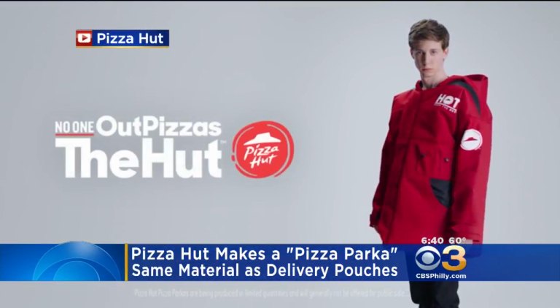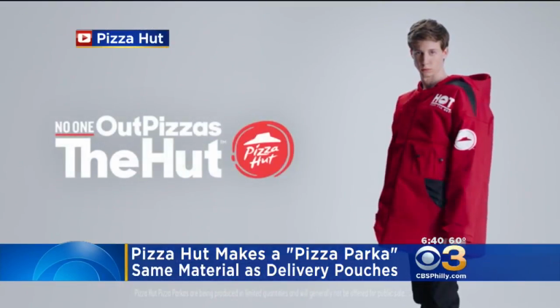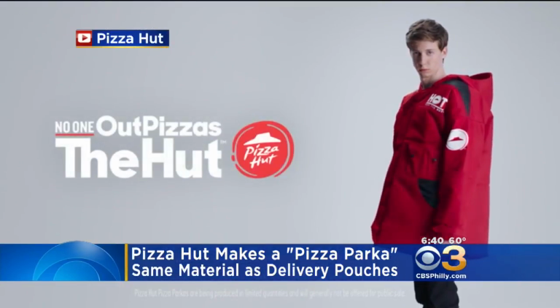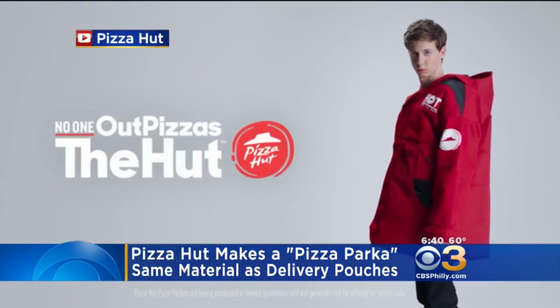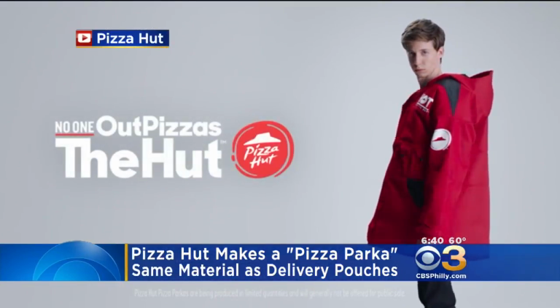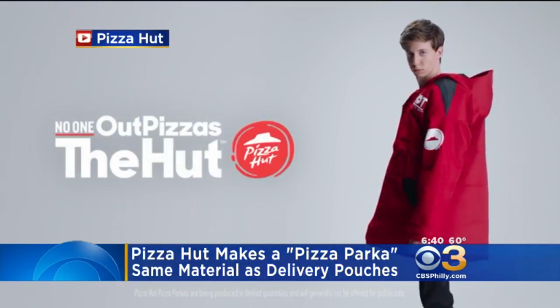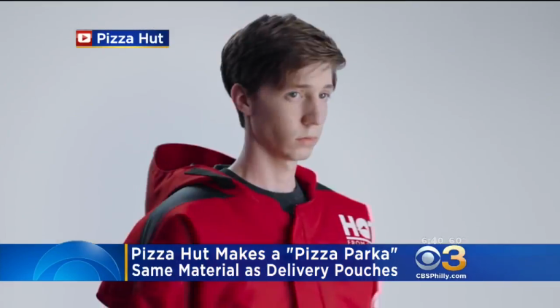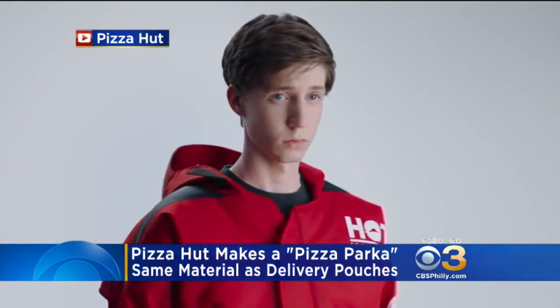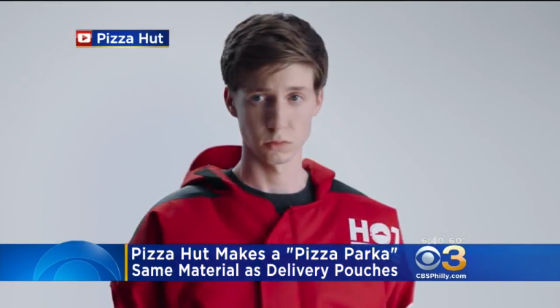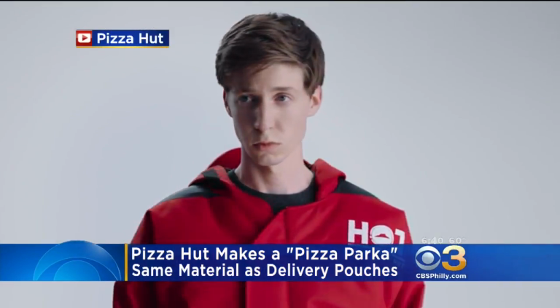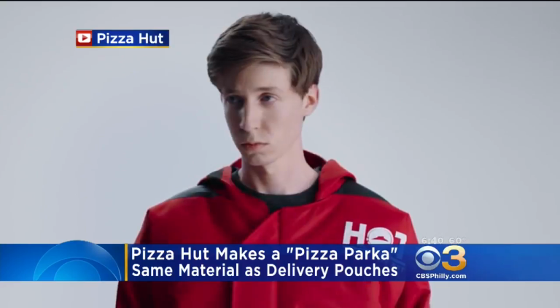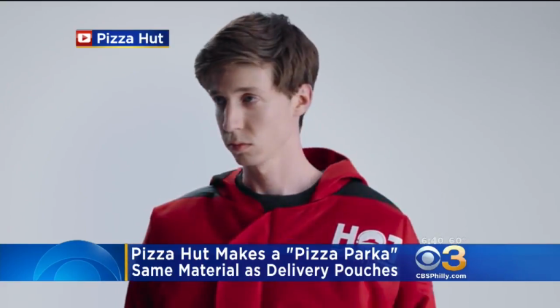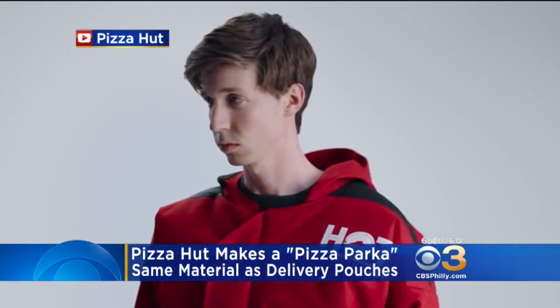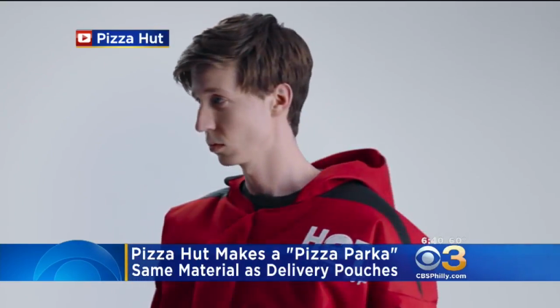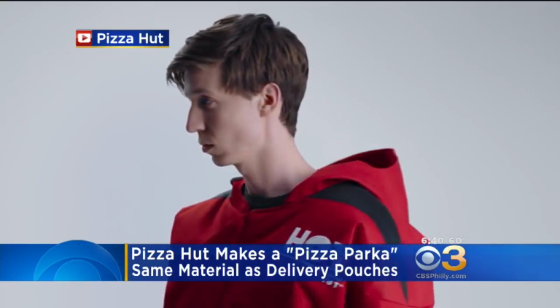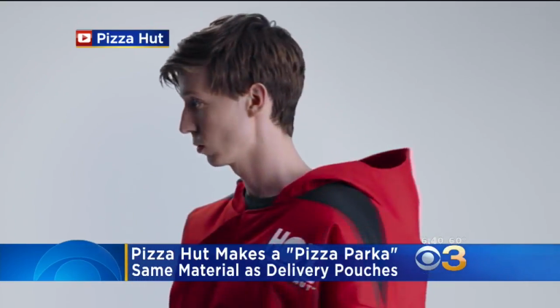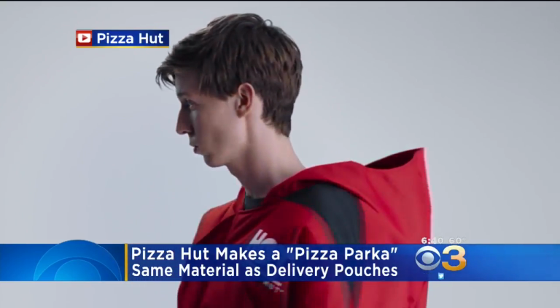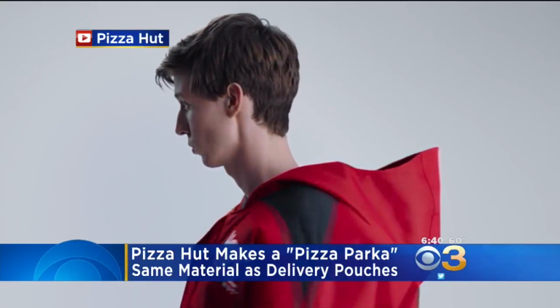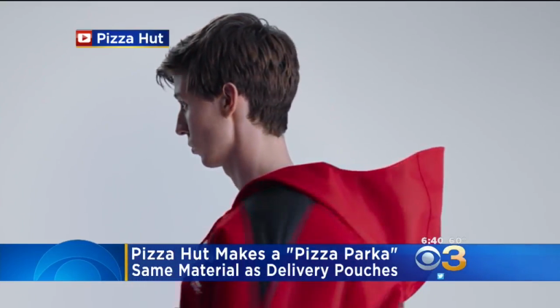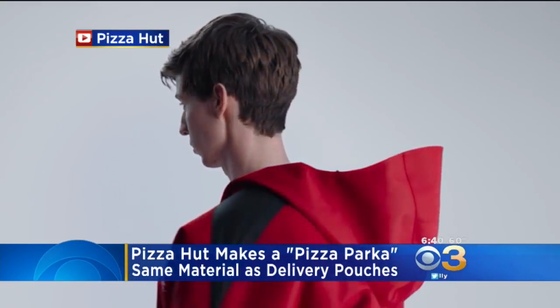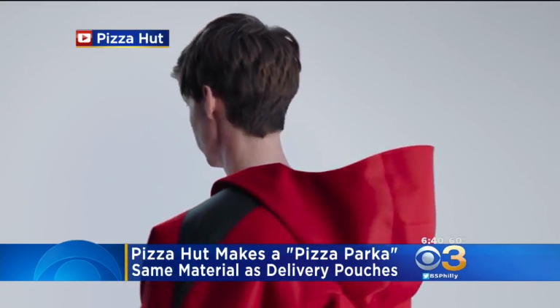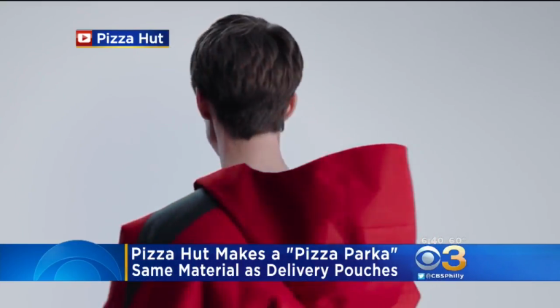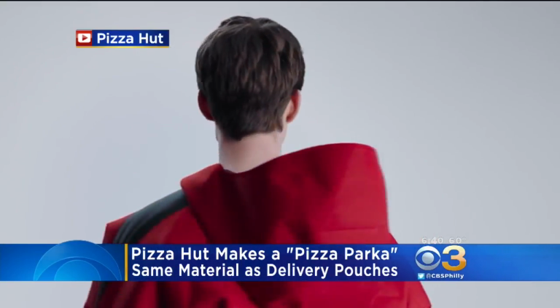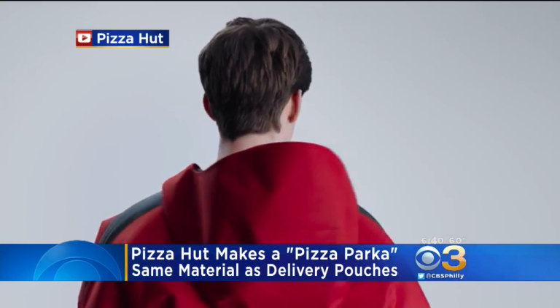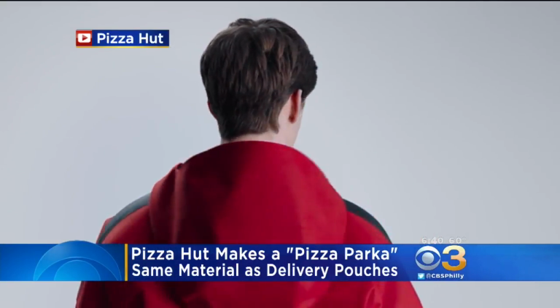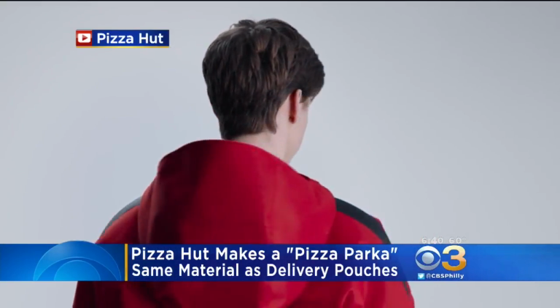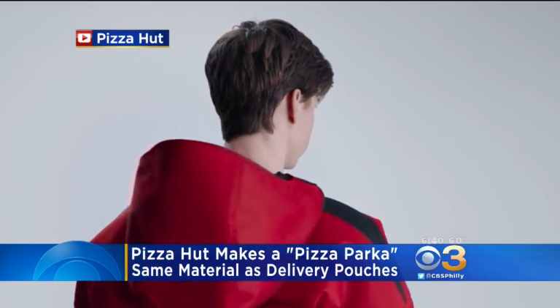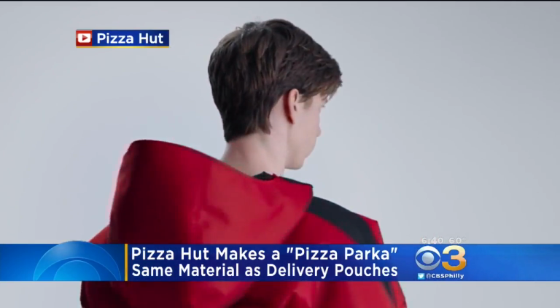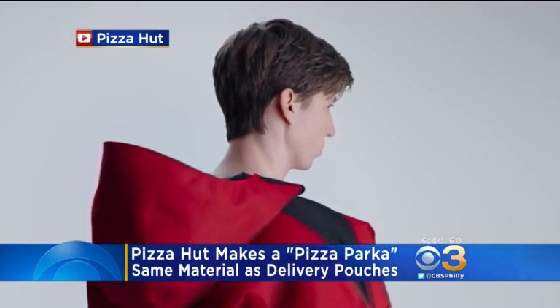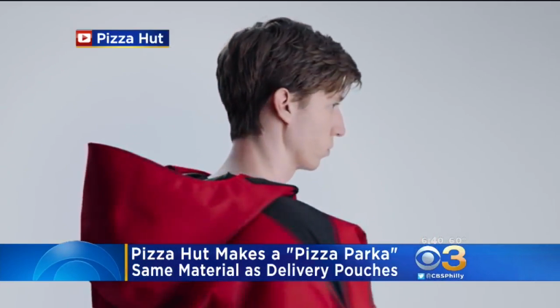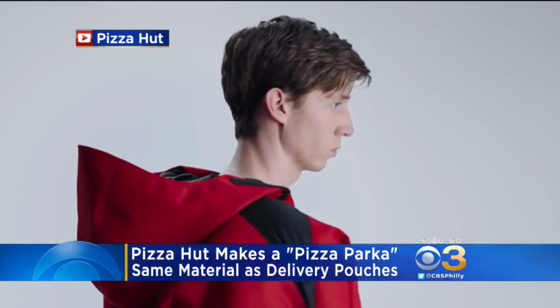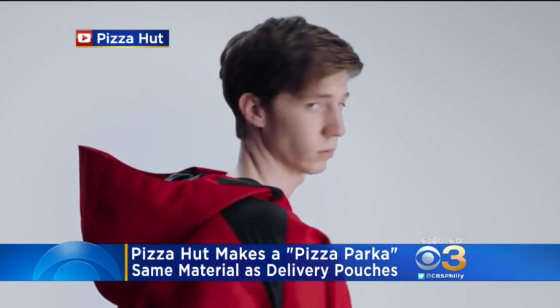That poor kid looks like he's being held captive to do this commercial. Look at him — he doesn't look like he eats any pizza.